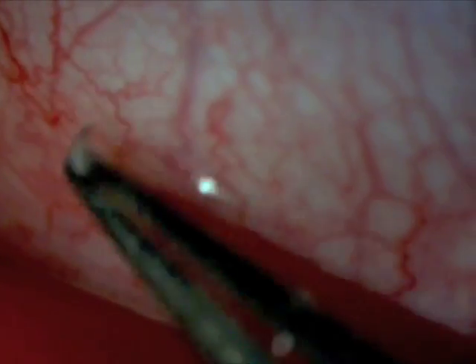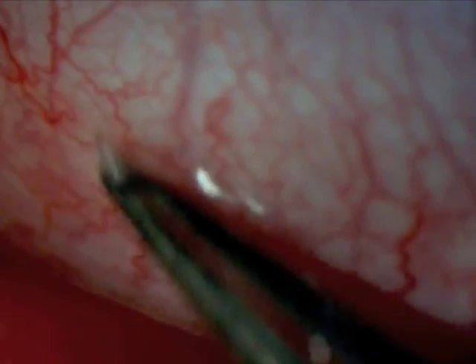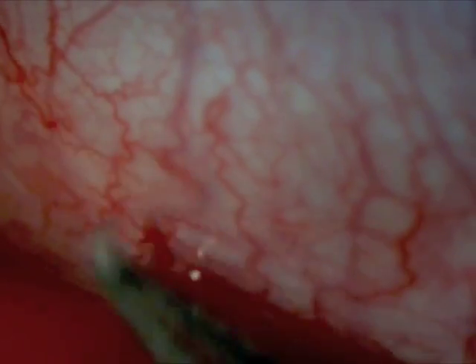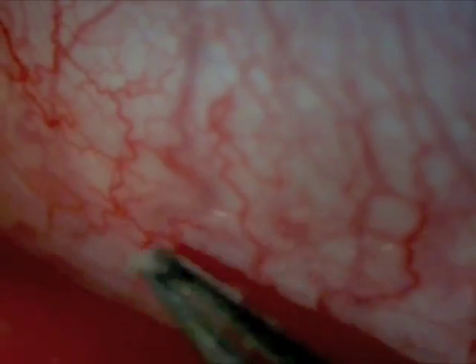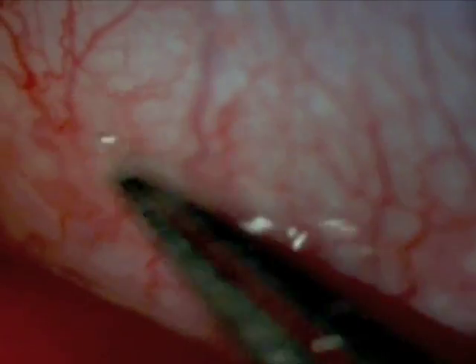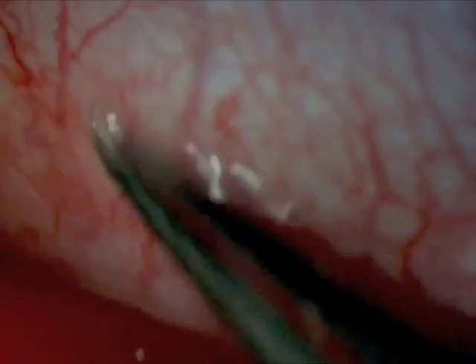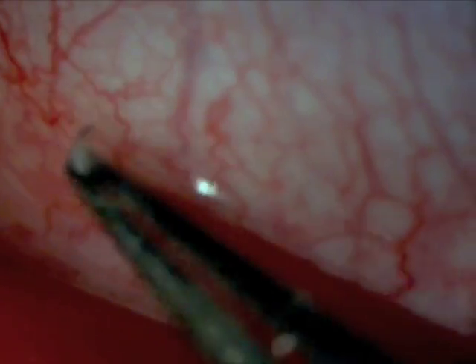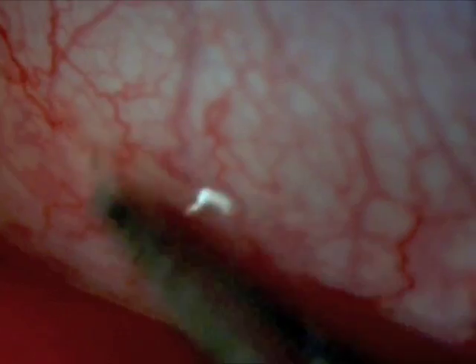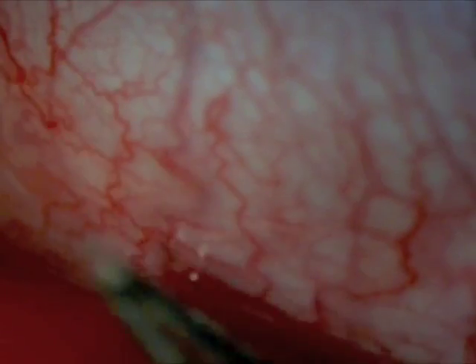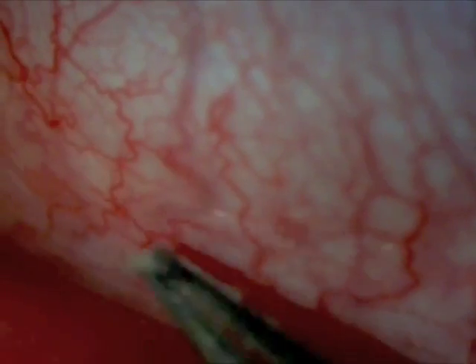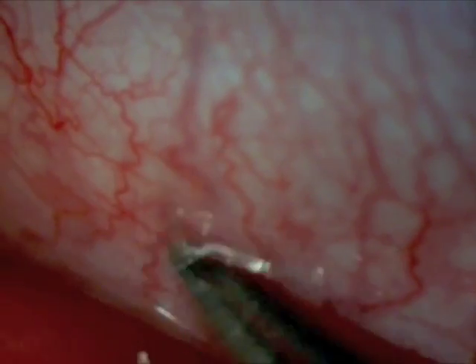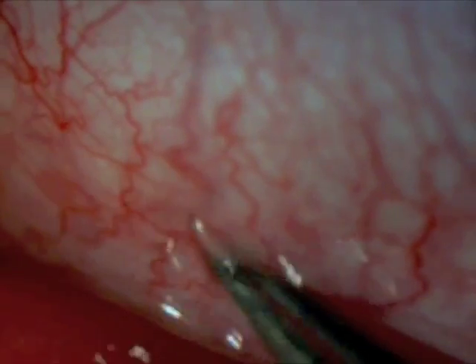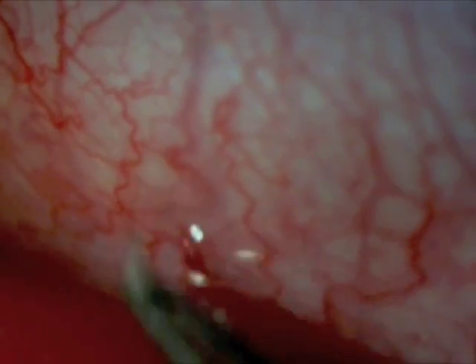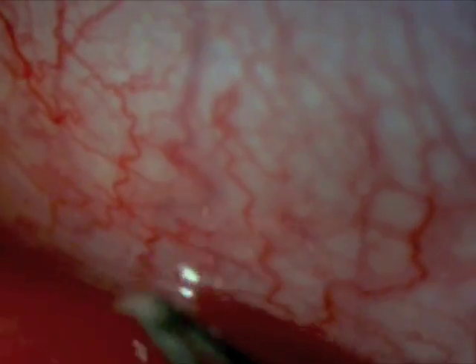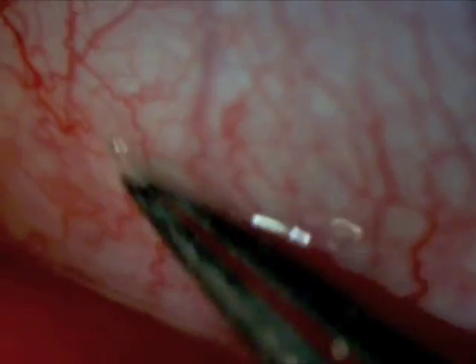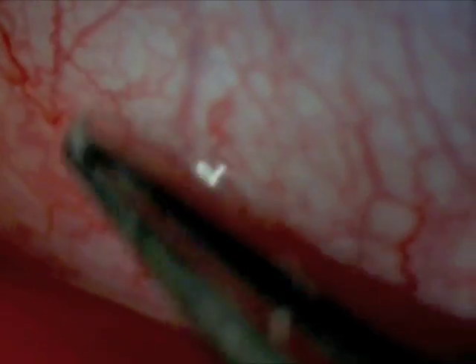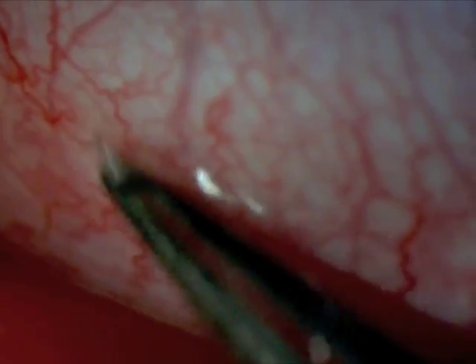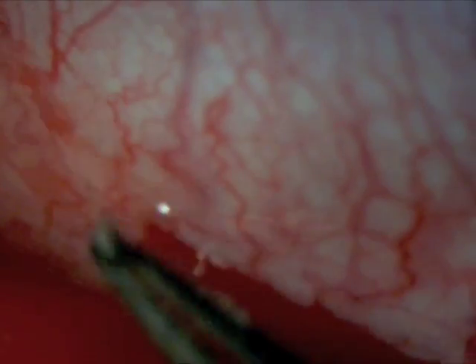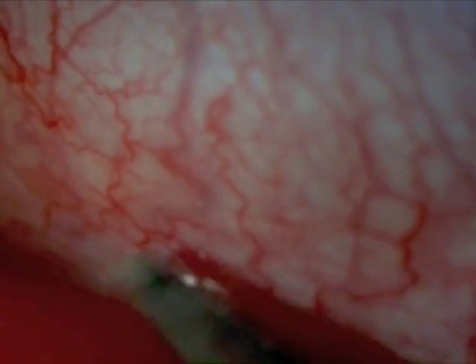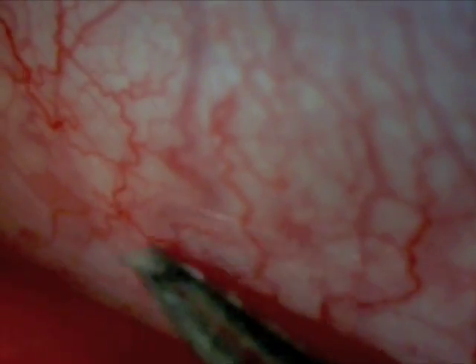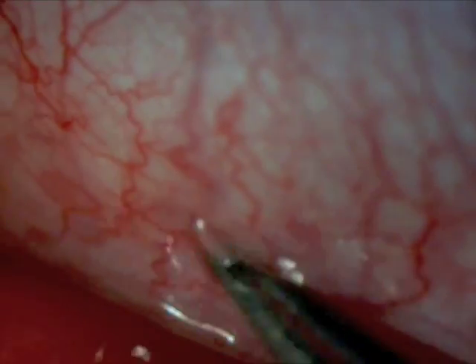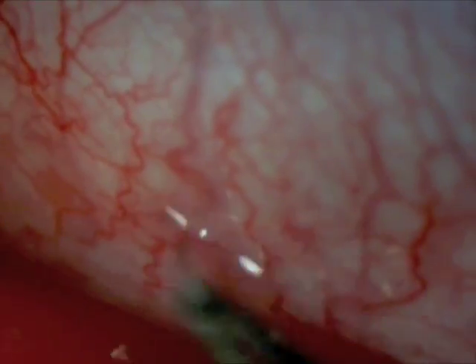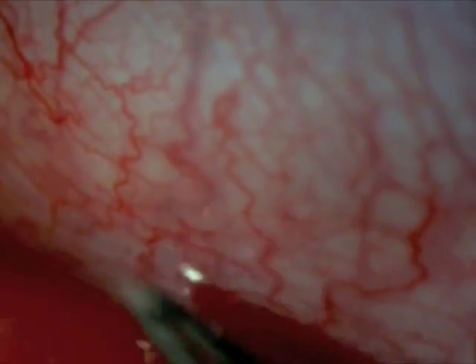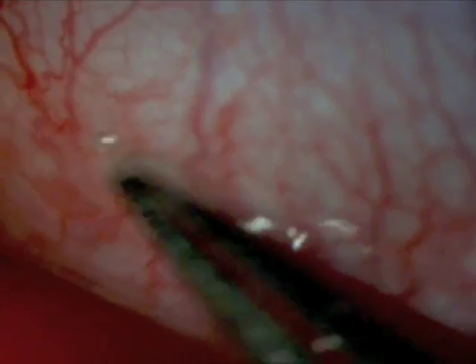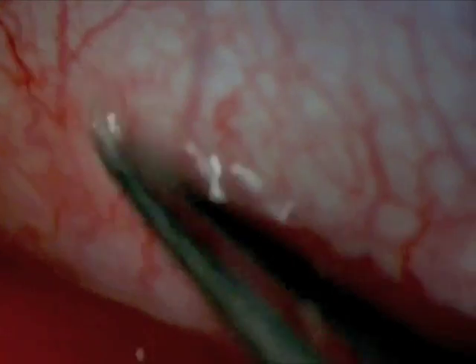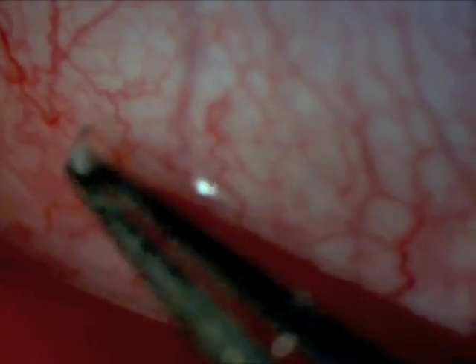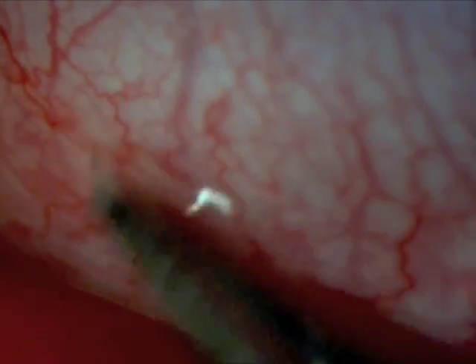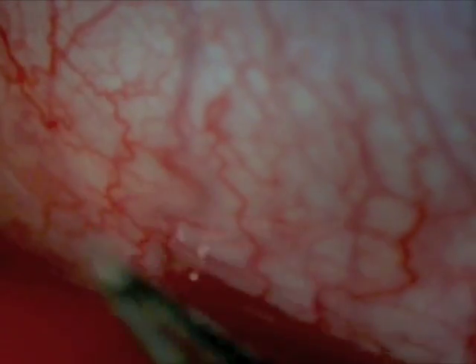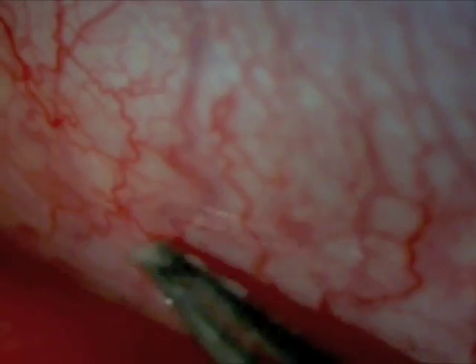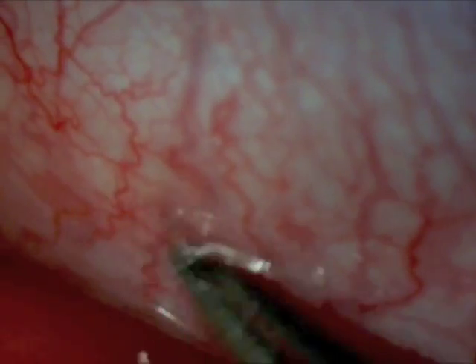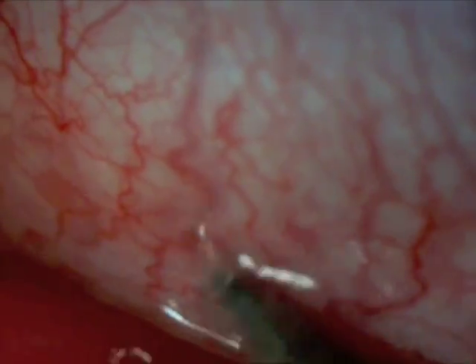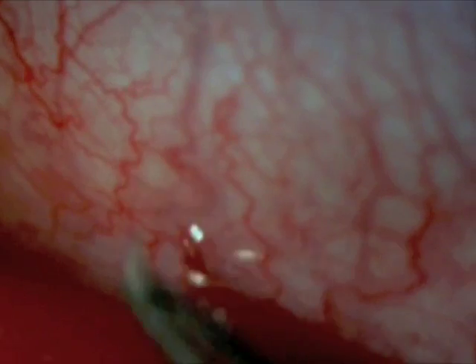We recovered five organisms in the right eye and four organisms in the left eye, and we preserved them in saline solution.